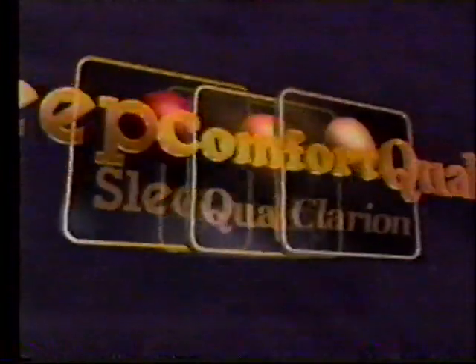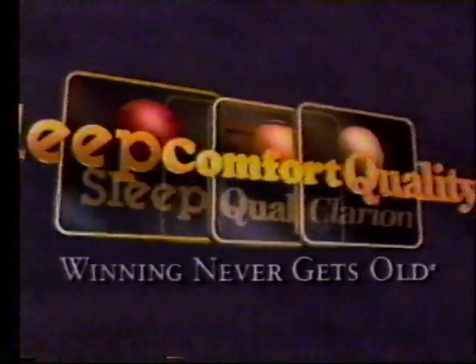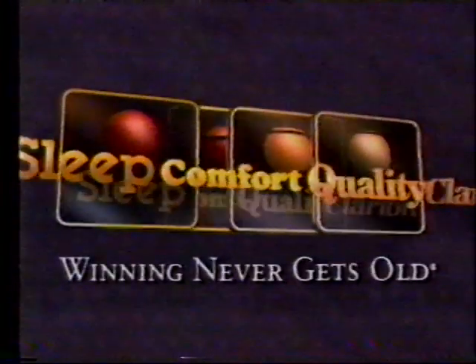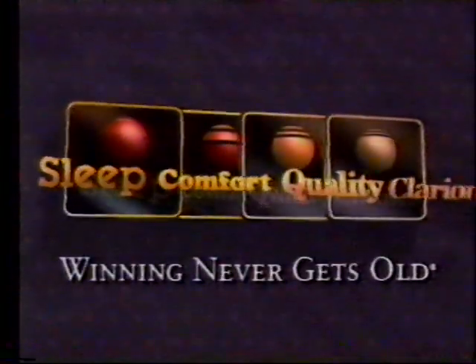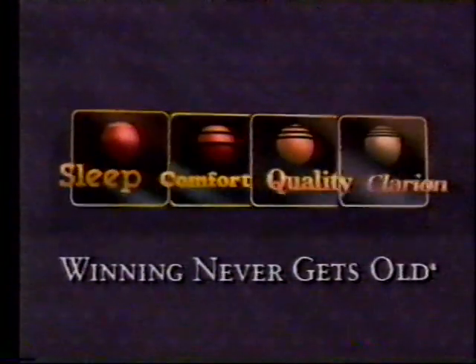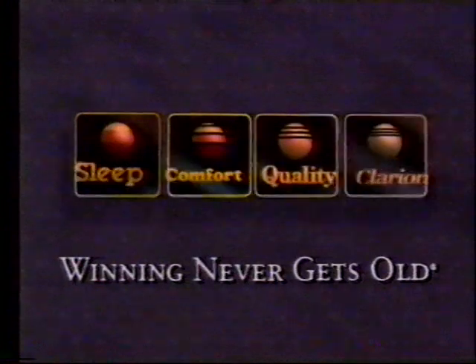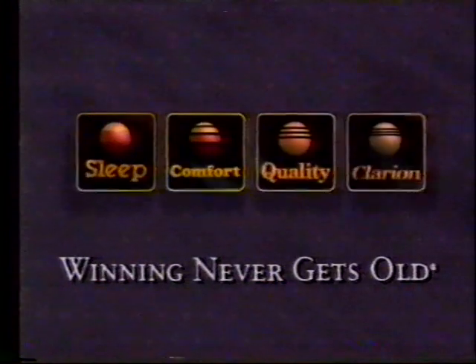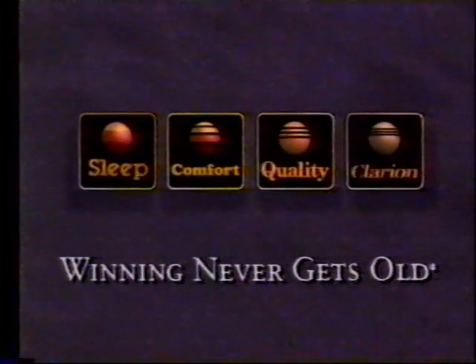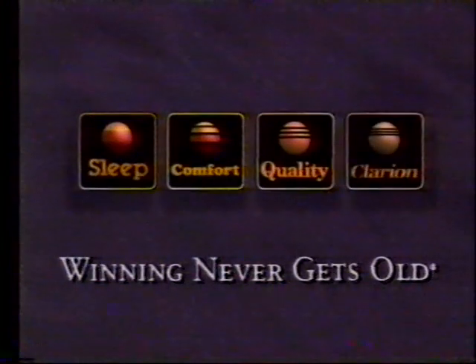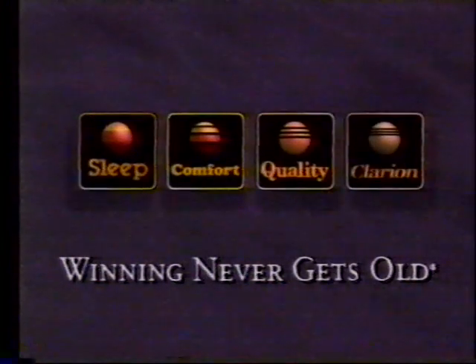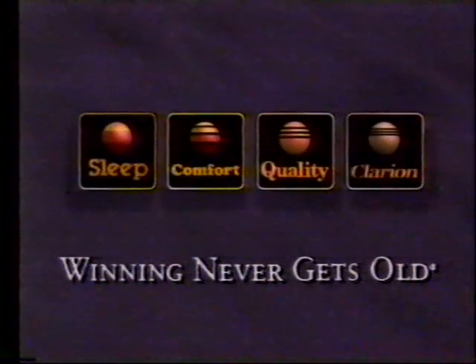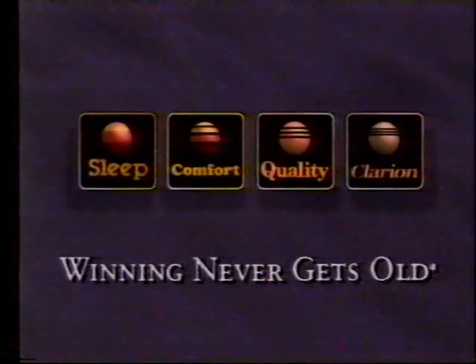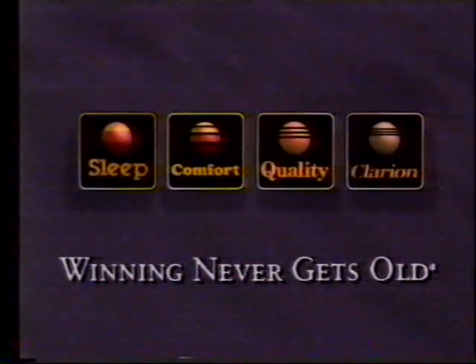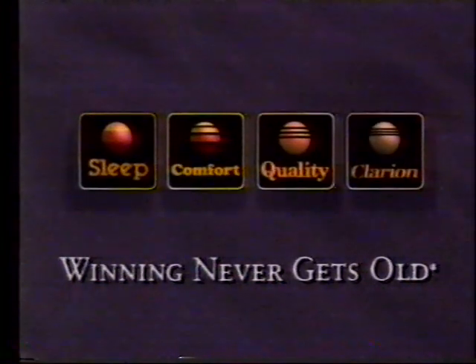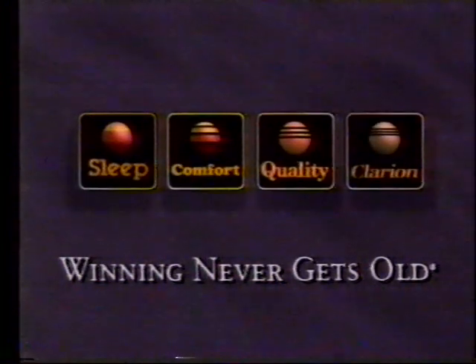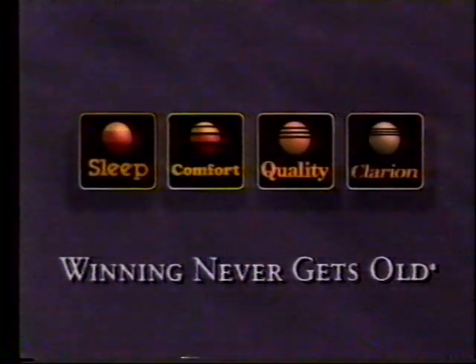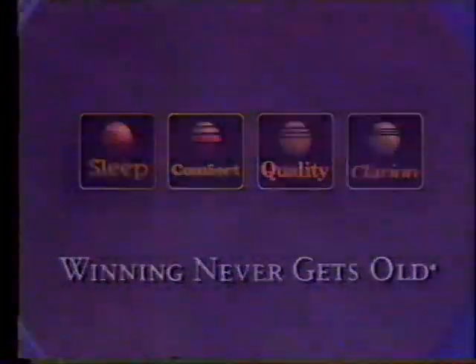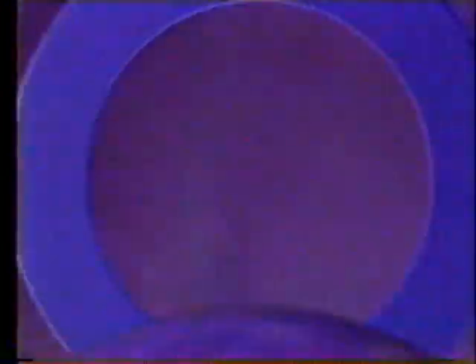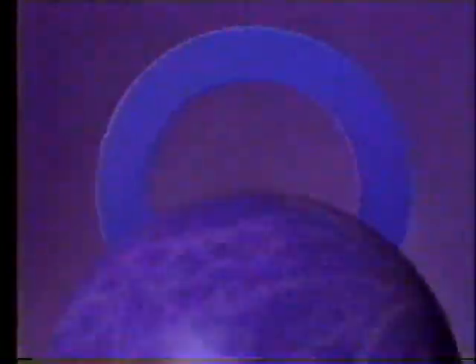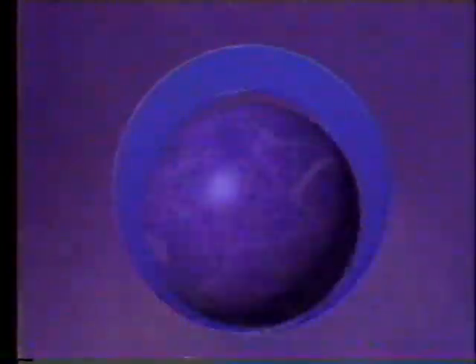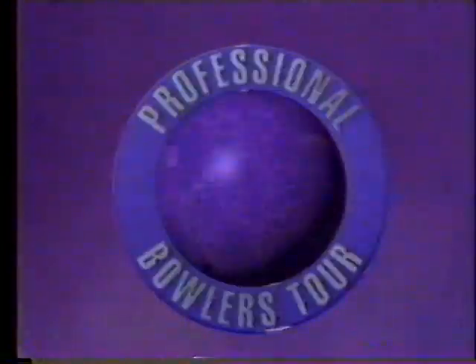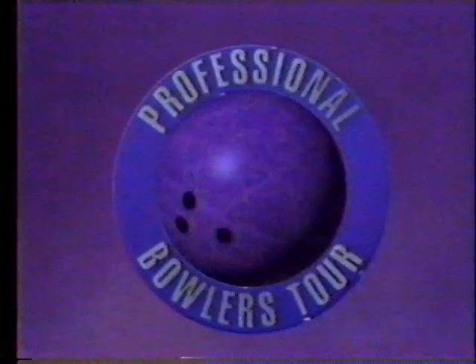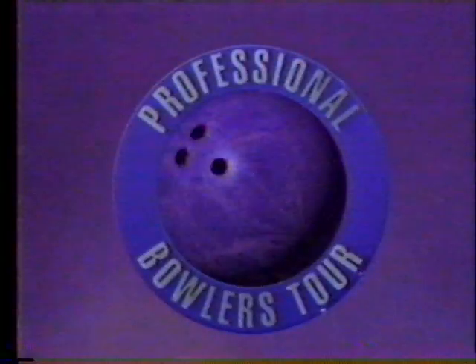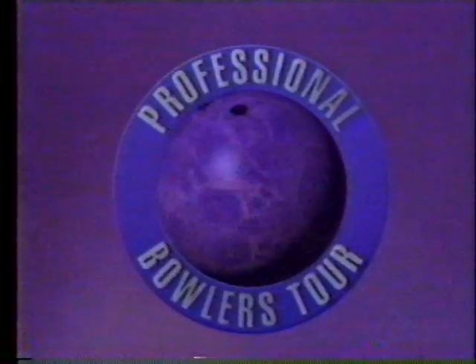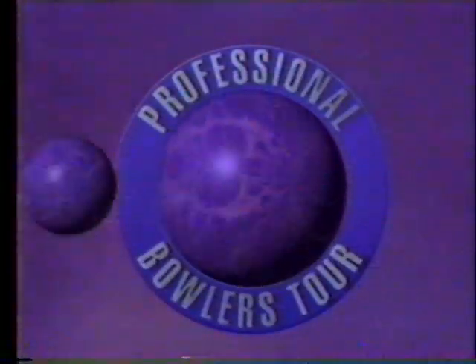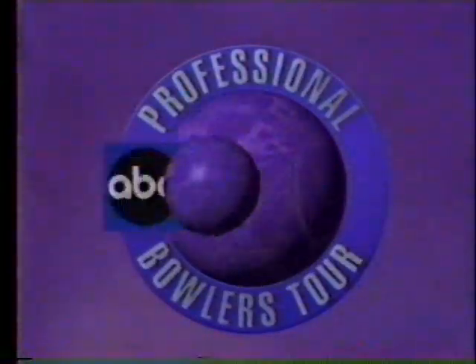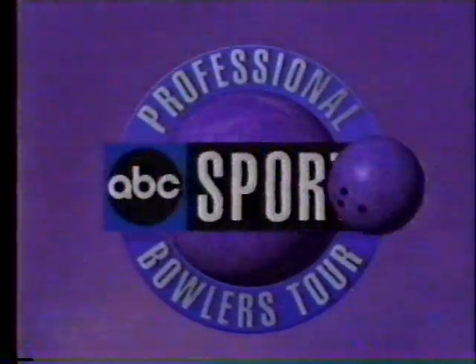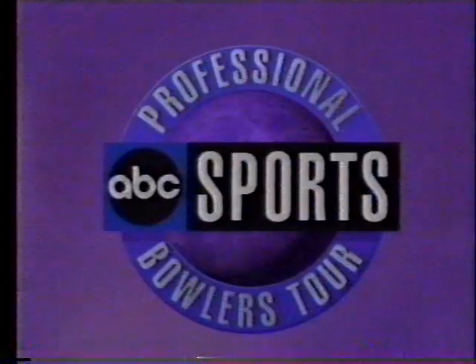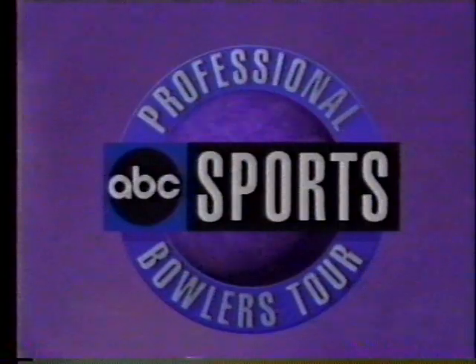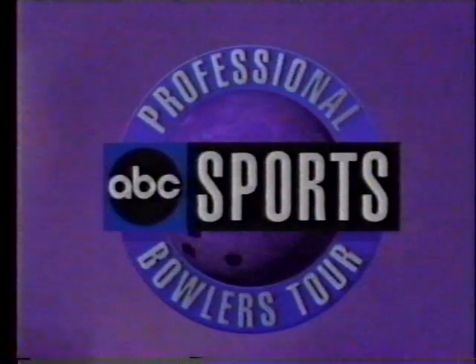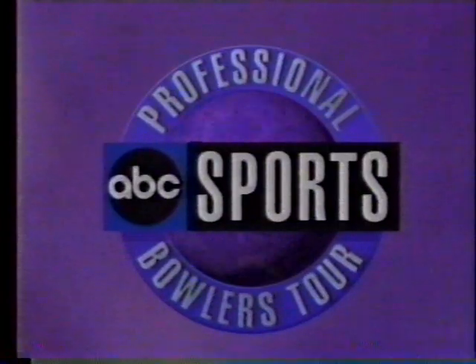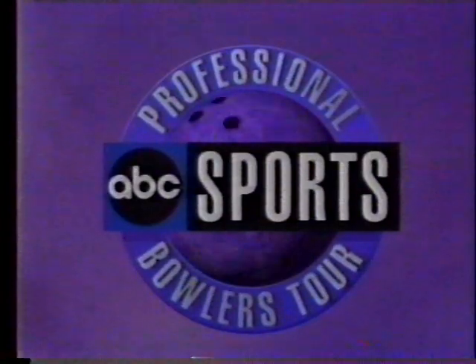Look for future ABC Sports Winning Never Gets Old bowling tips brought to you by Quality, Comfort, Clarion, and Sleep Hotels.